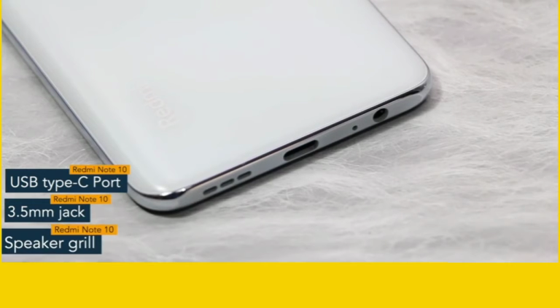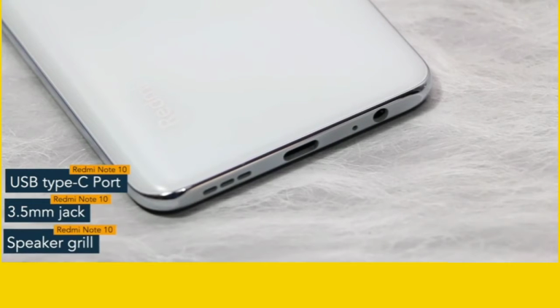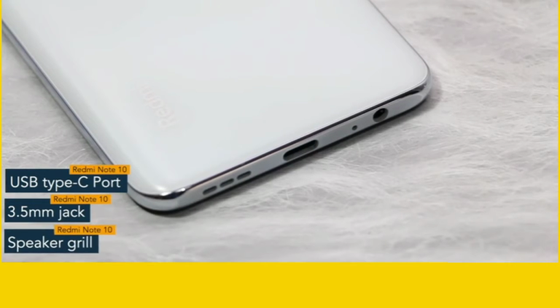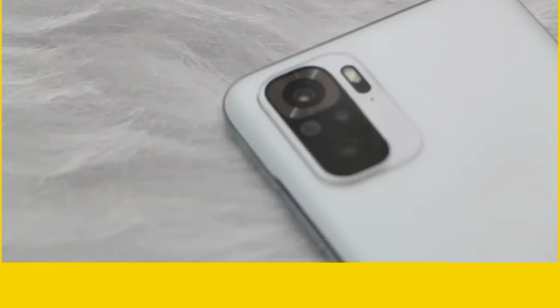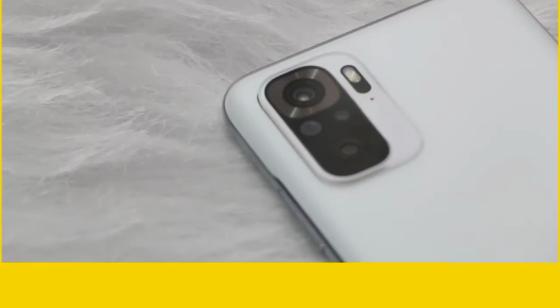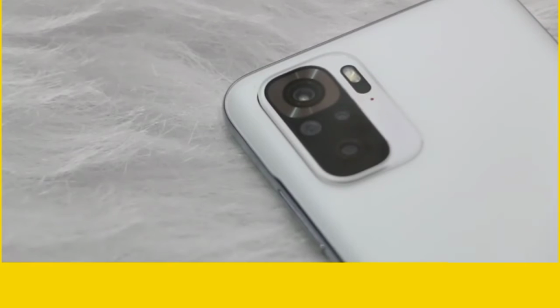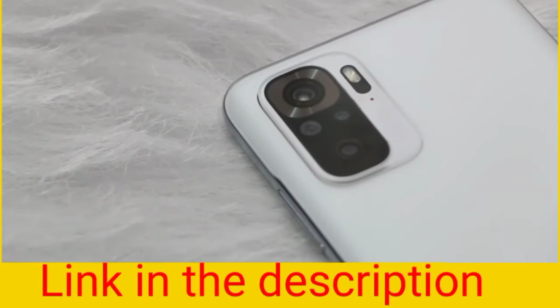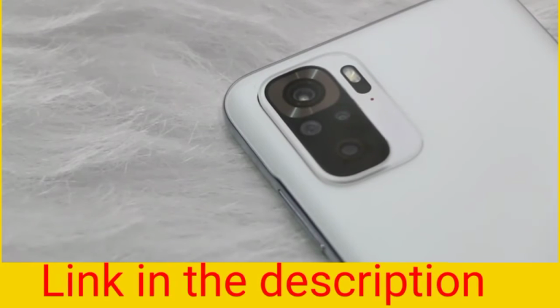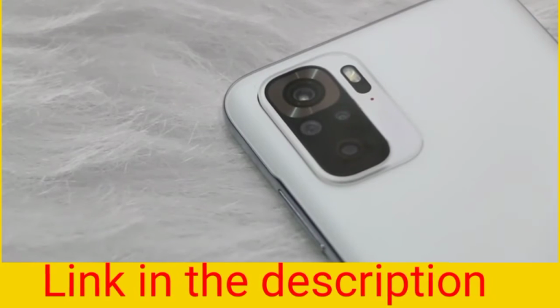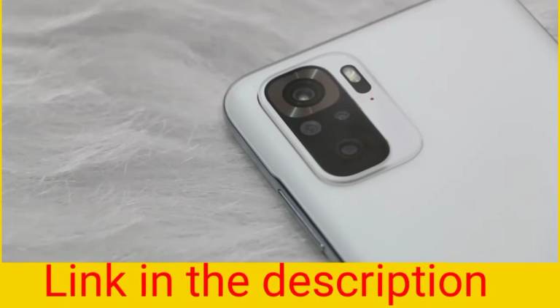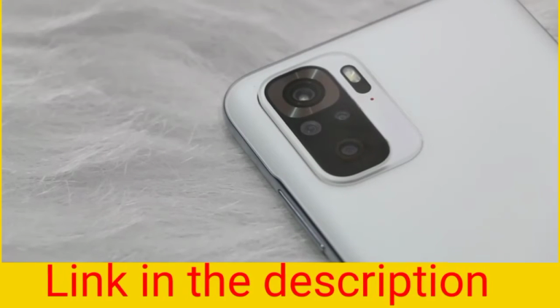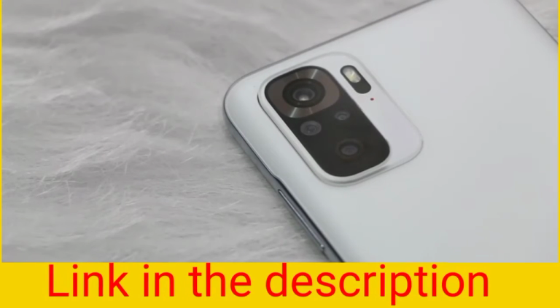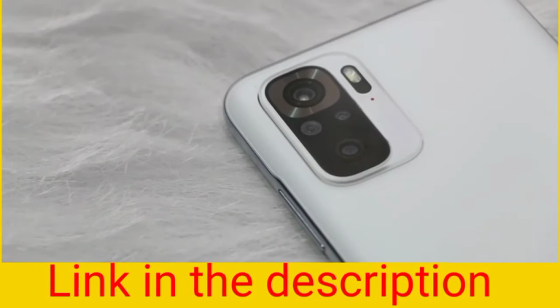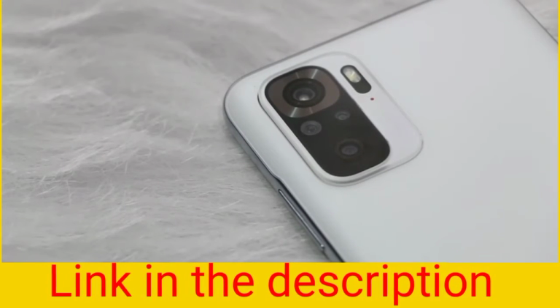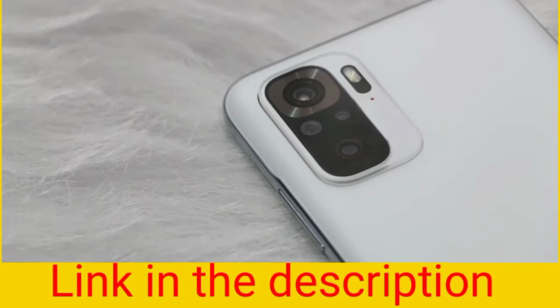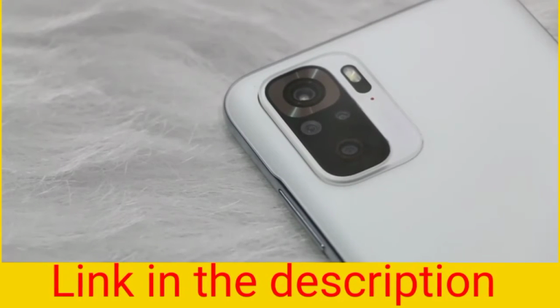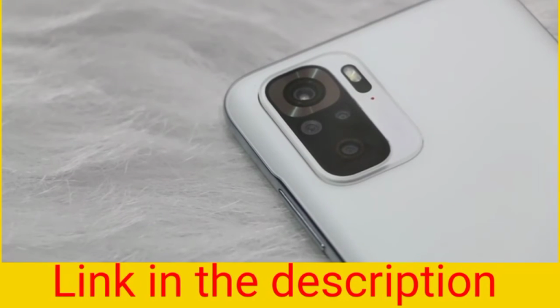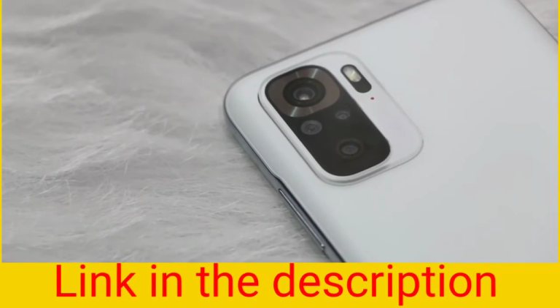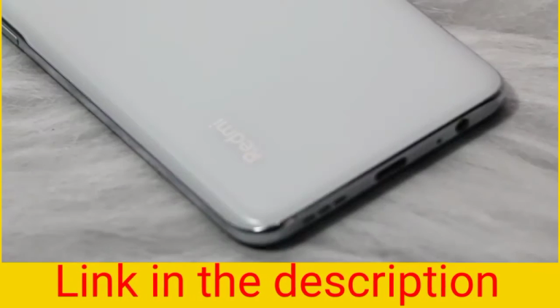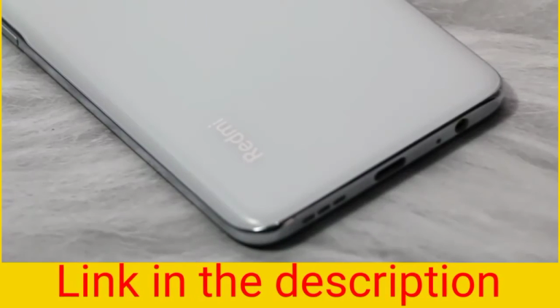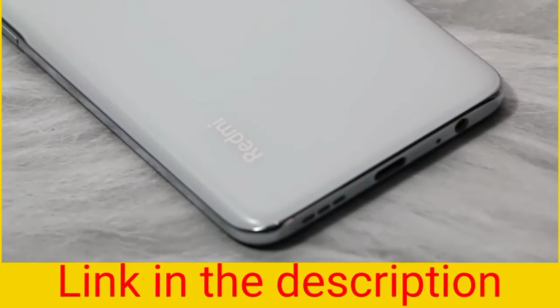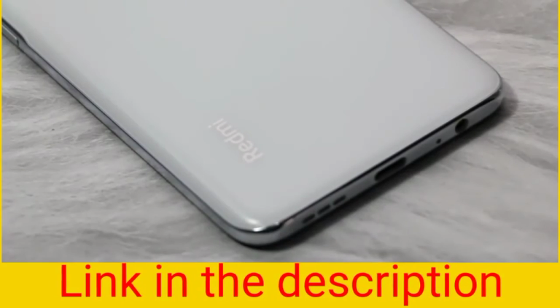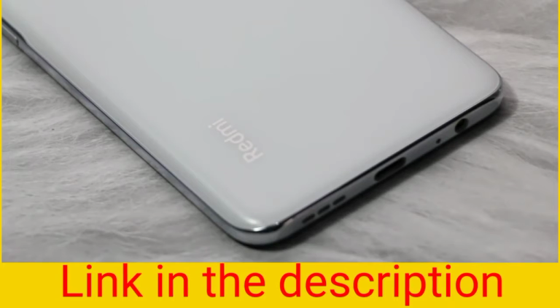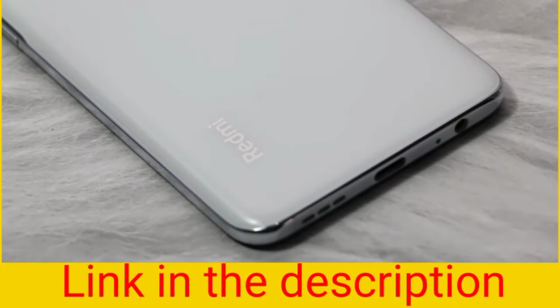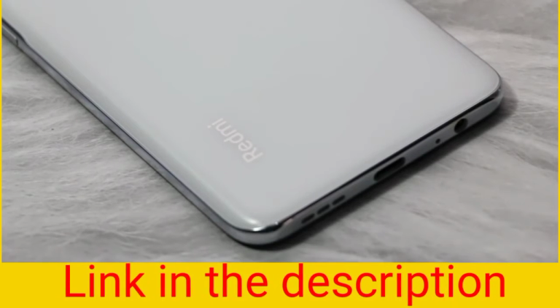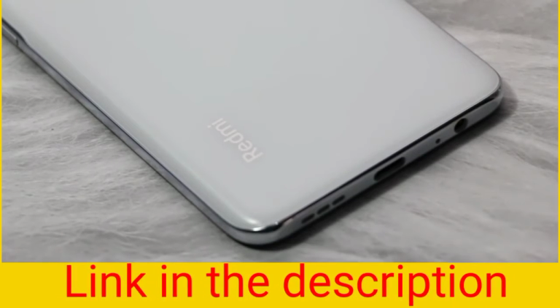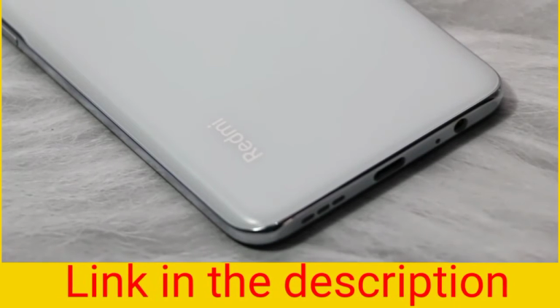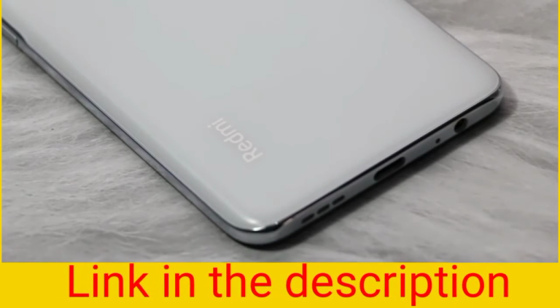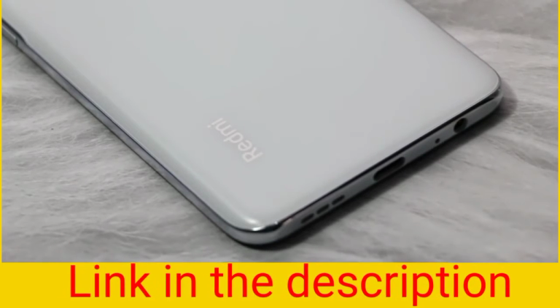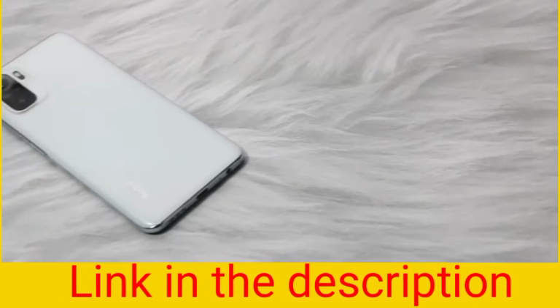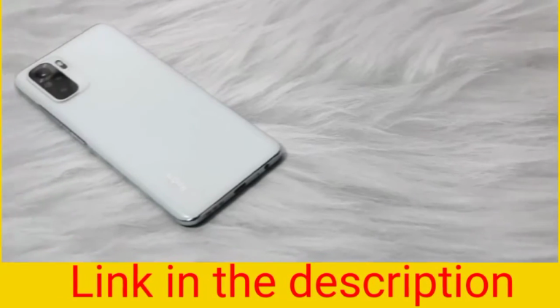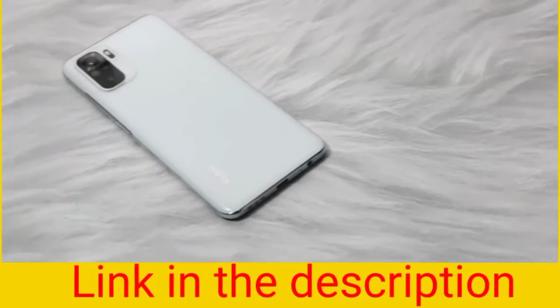The bottom of the phone features a USB Type-C port, 3.5mm jack, and a speaker grille. The Redmi Note 10 comes with a quad camera setup with Redmi branding at the bottom. That's all as far as the design is concerned.